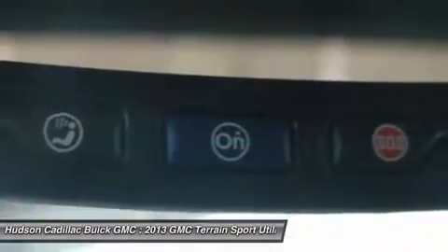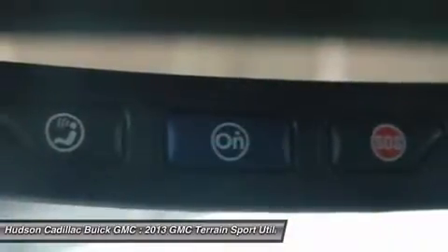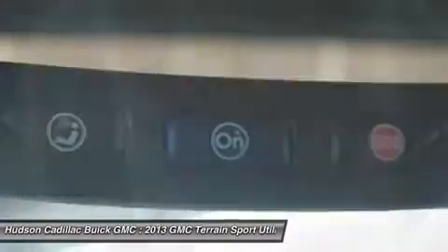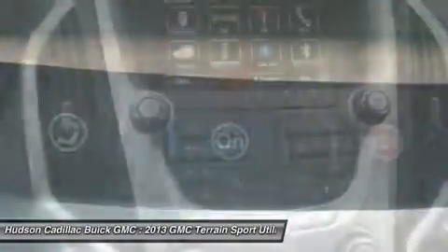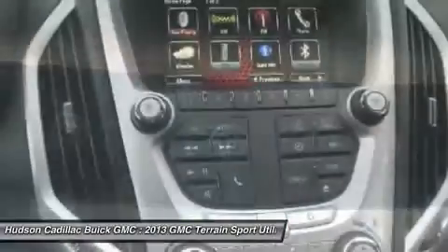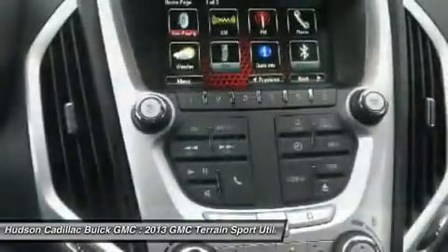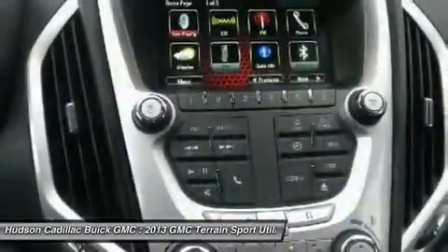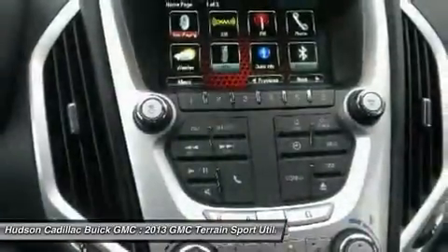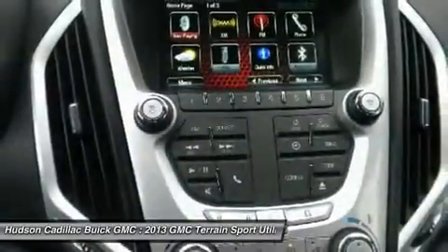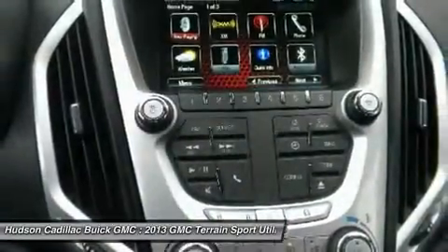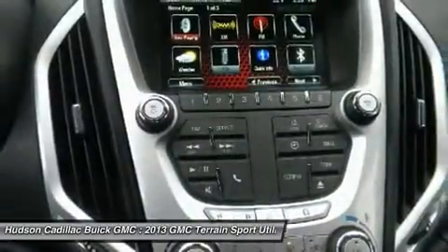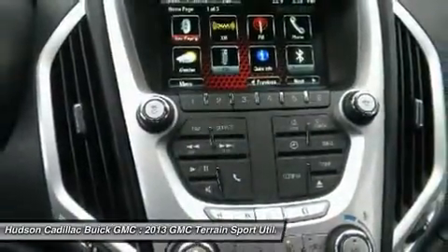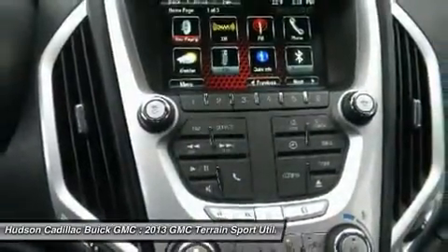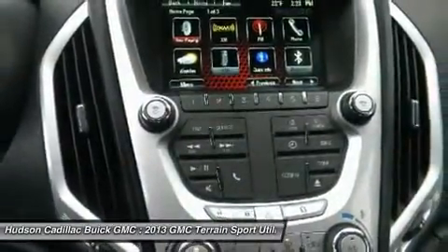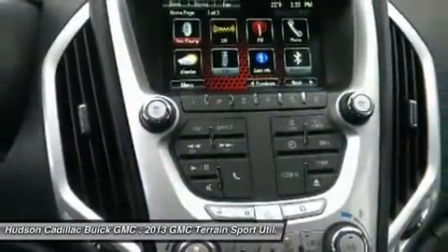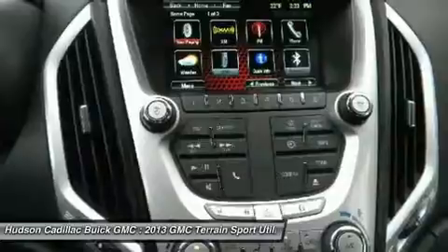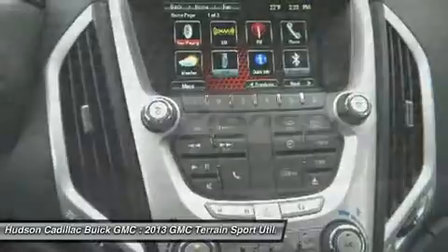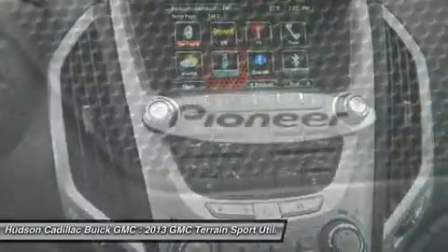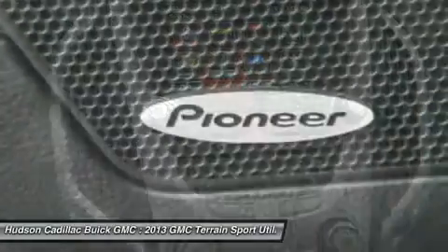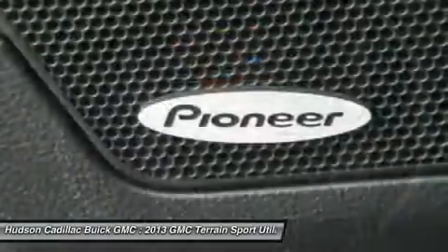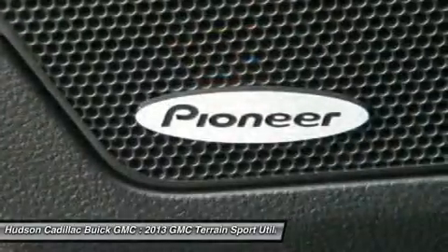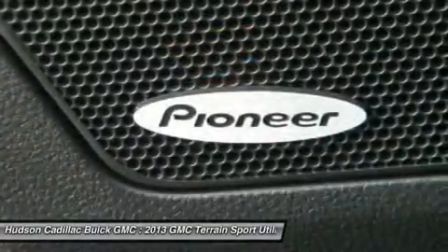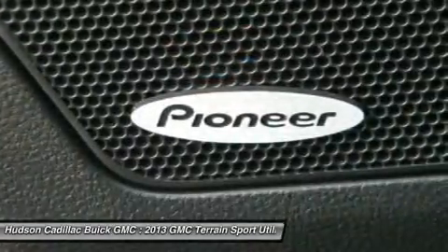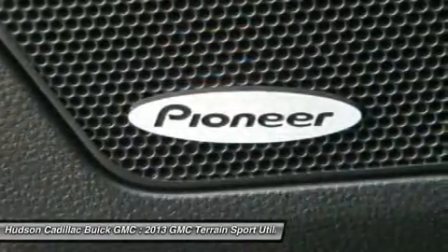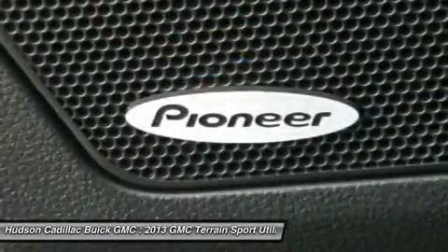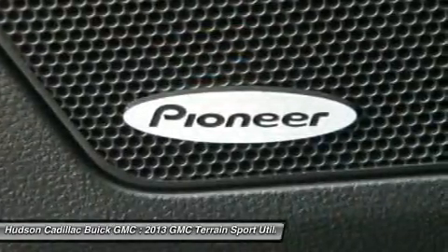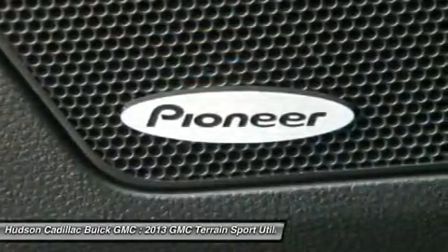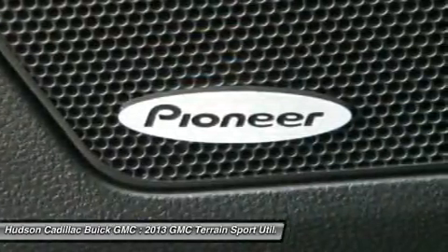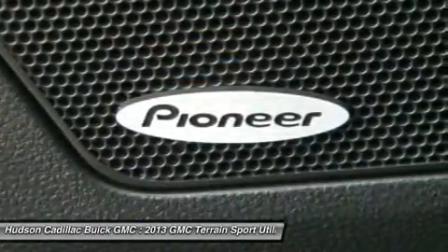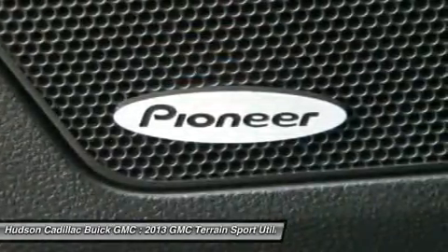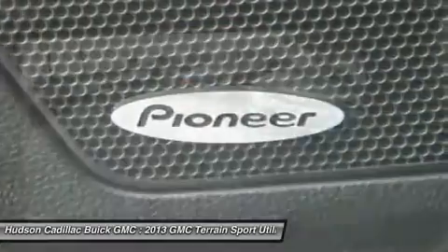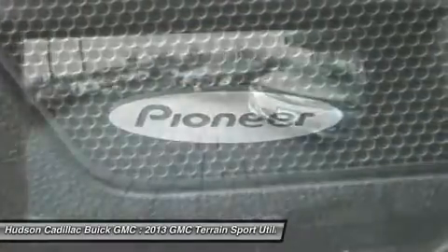Aluminum wheels. This isn't just a vehicle — it's an experience. So stop in for a test drive today.